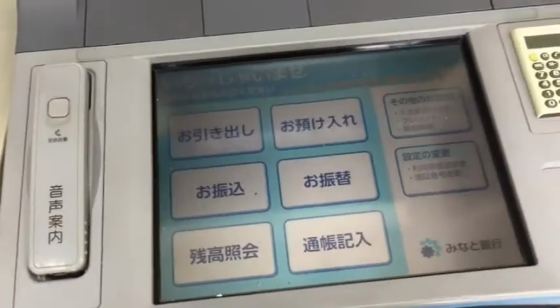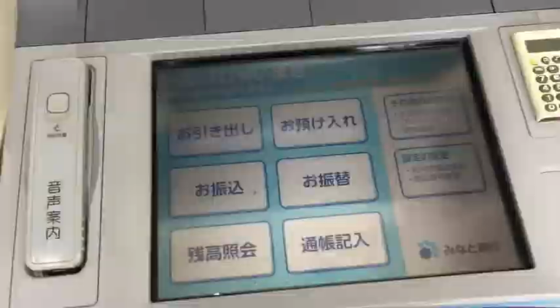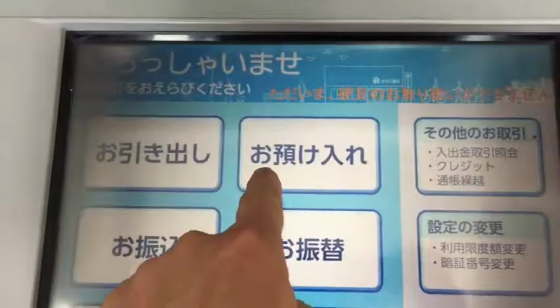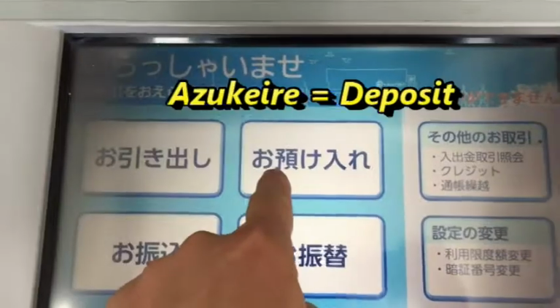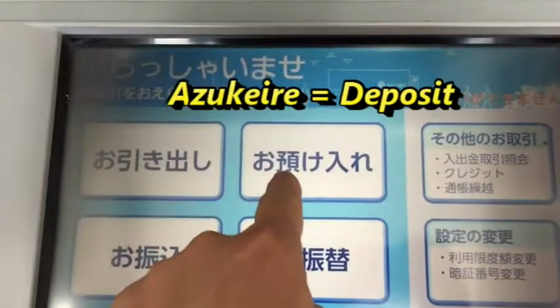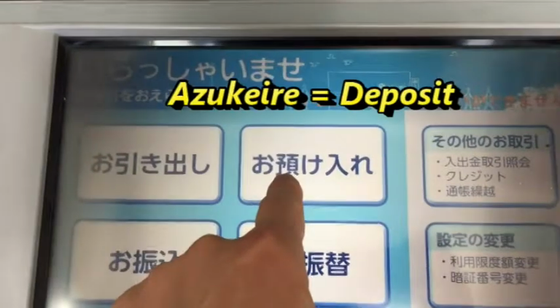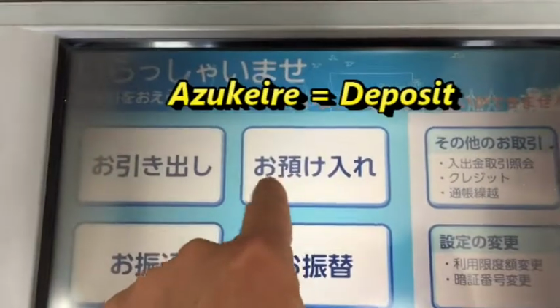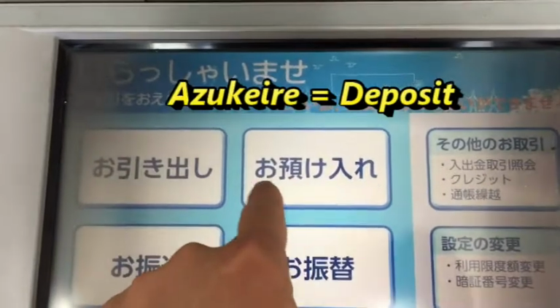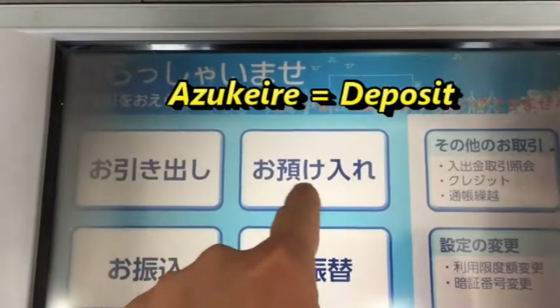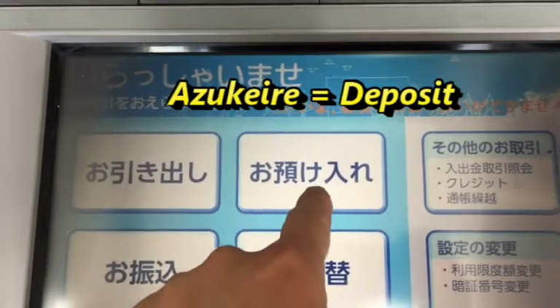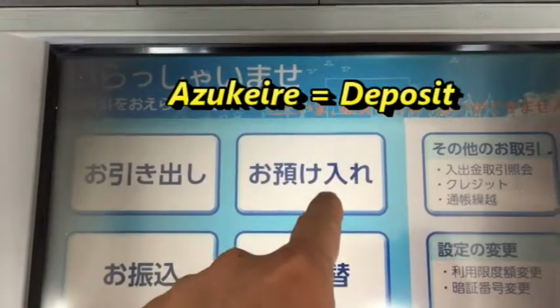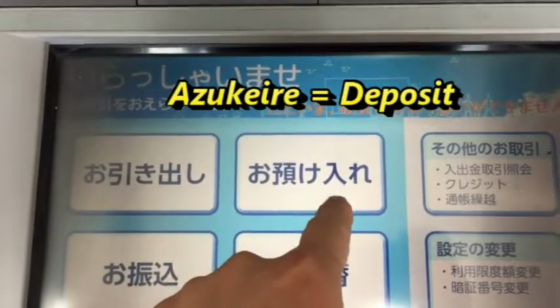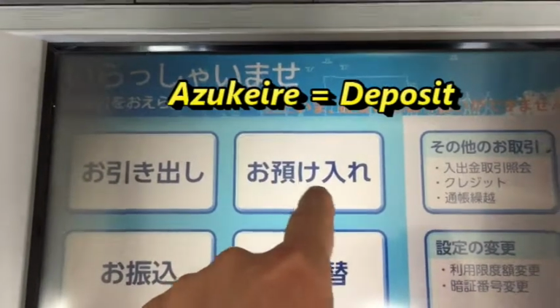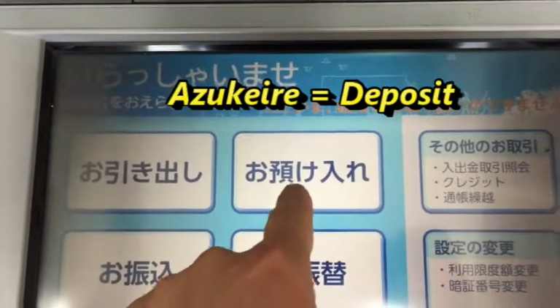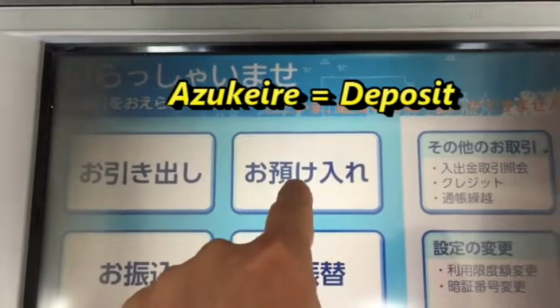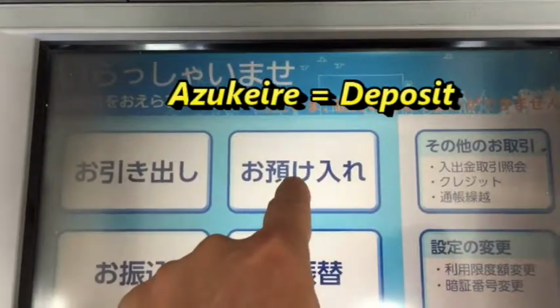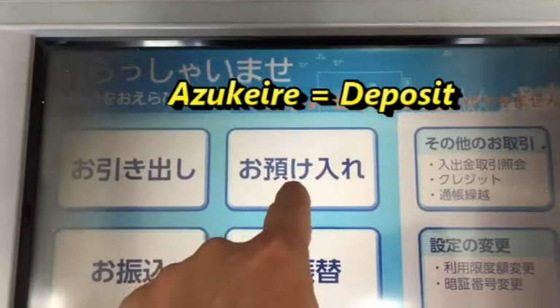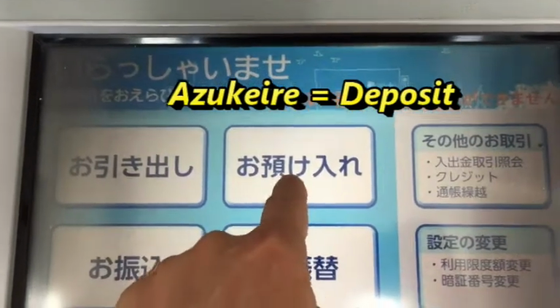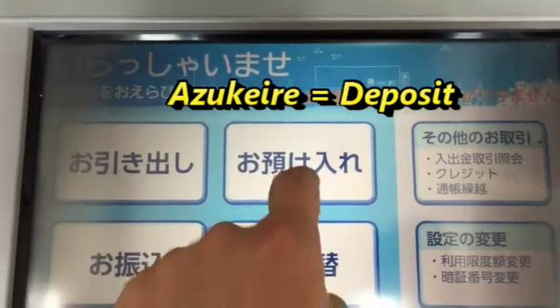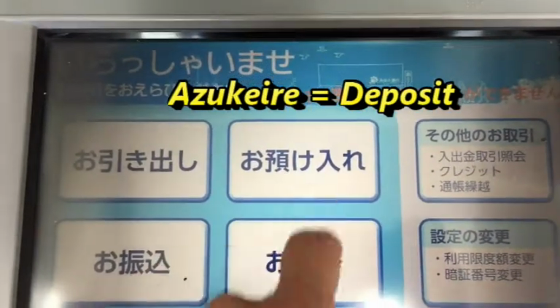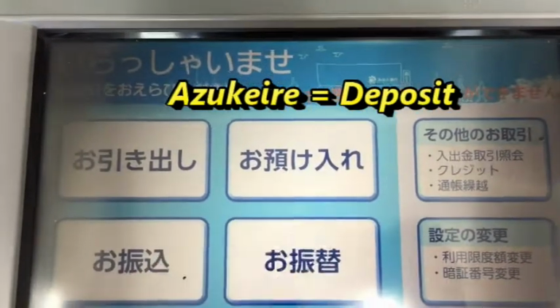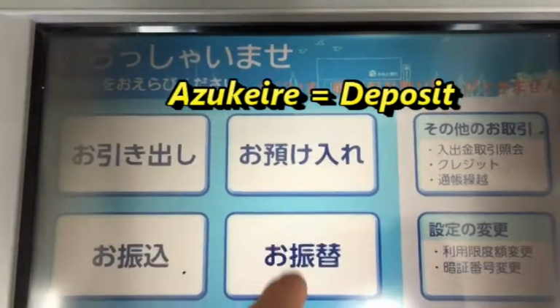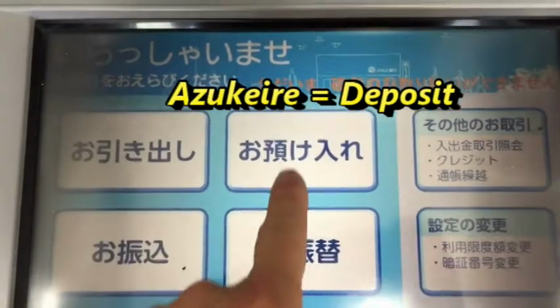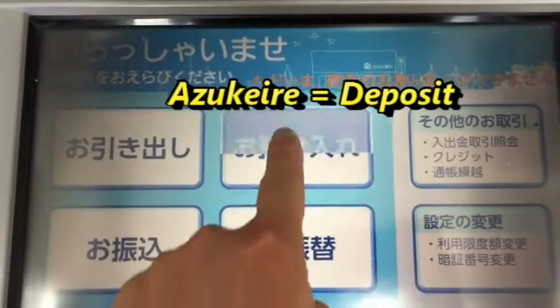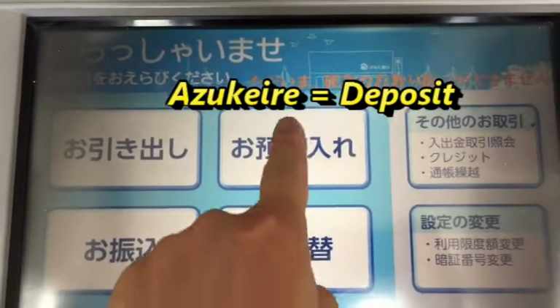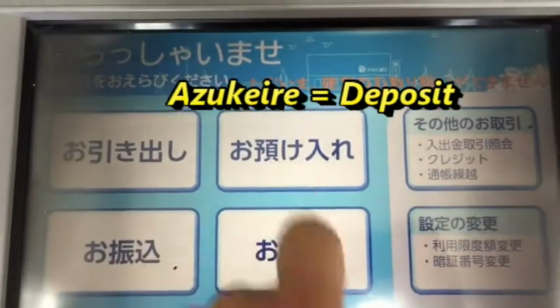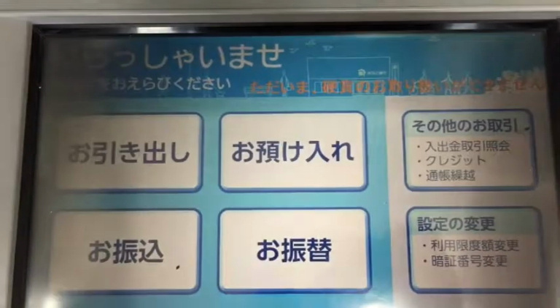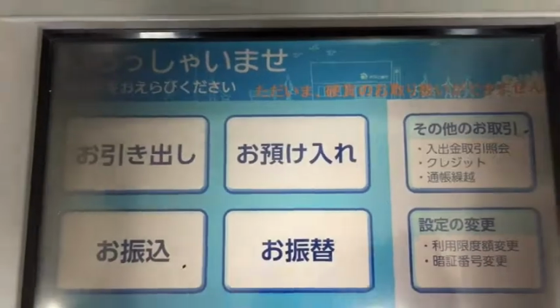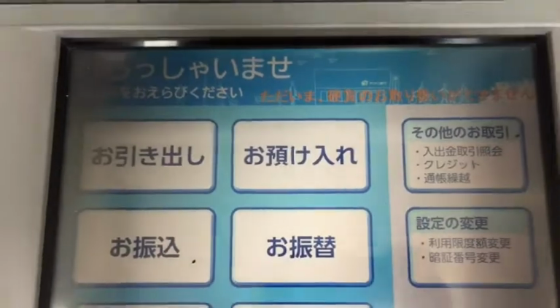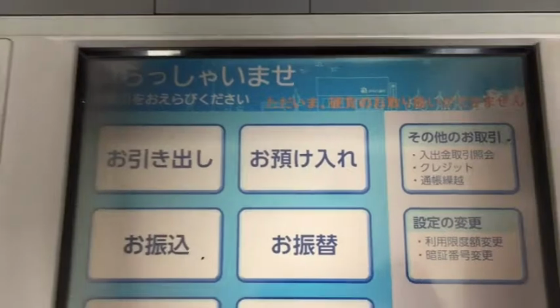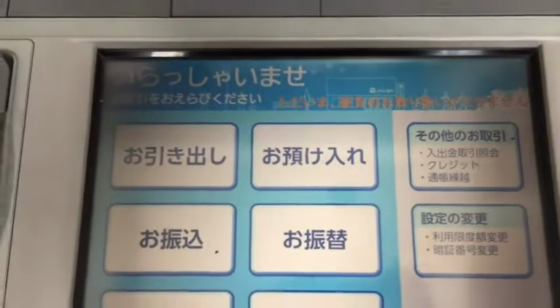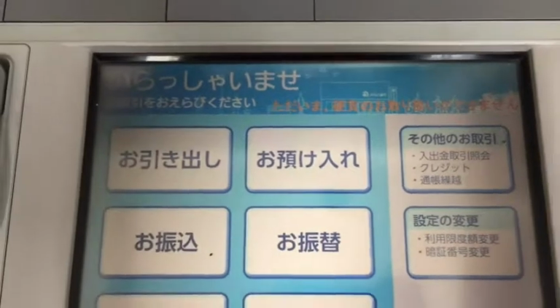I'm going to push this button, Azu-kei-ire. That means deposit.